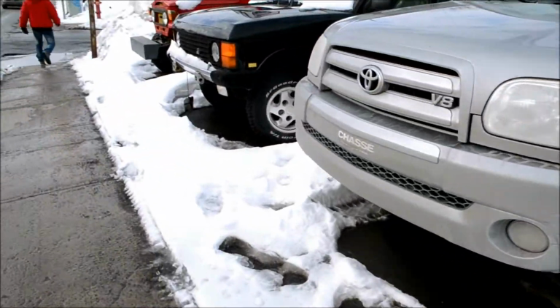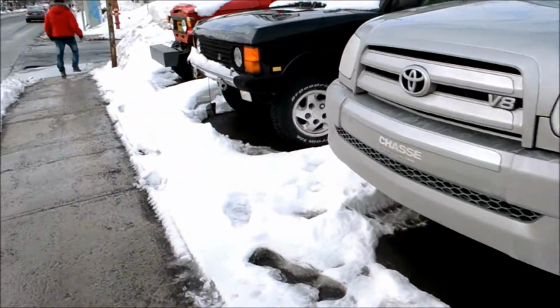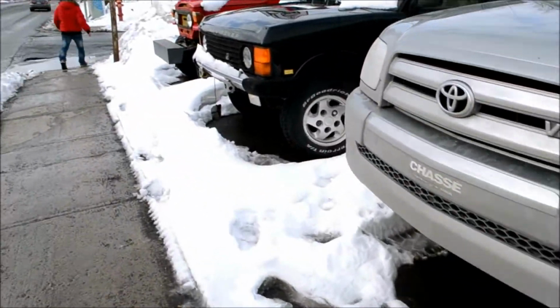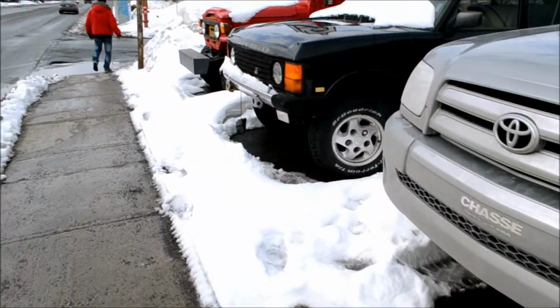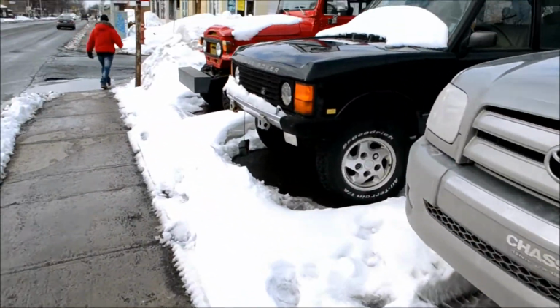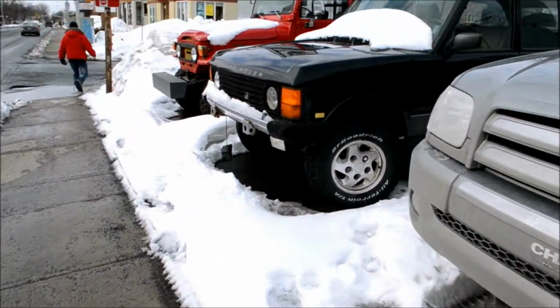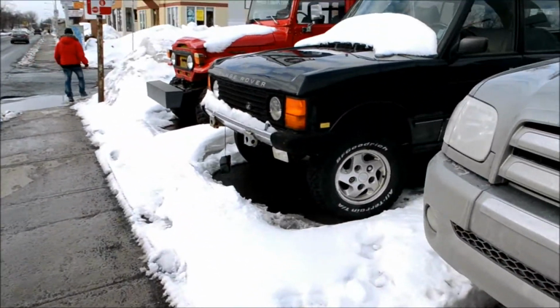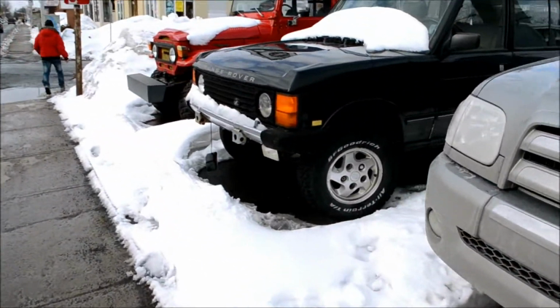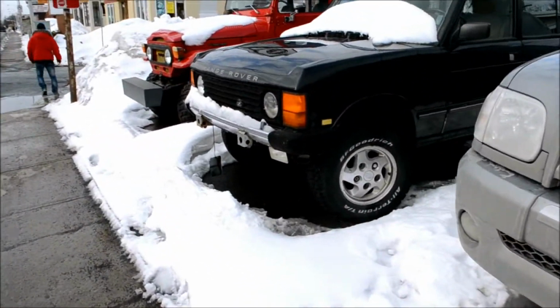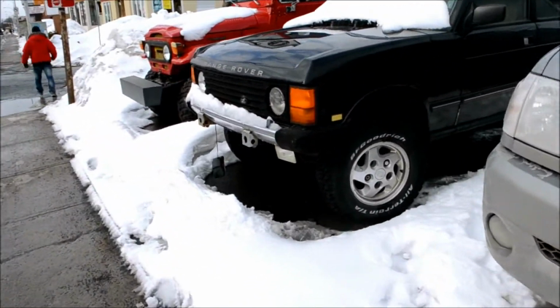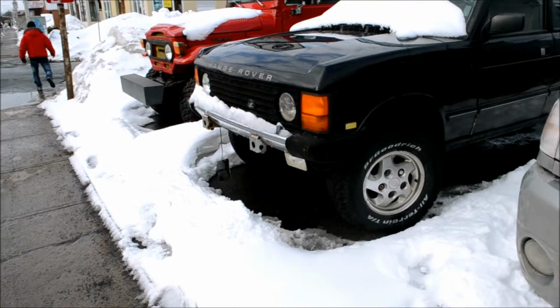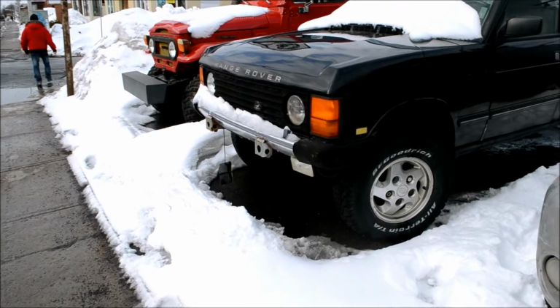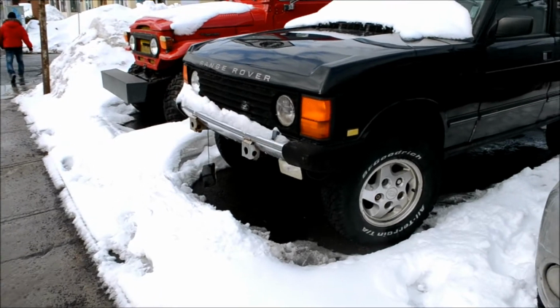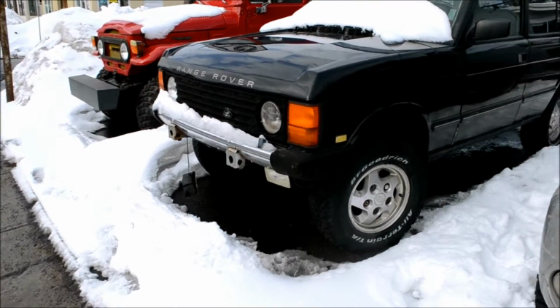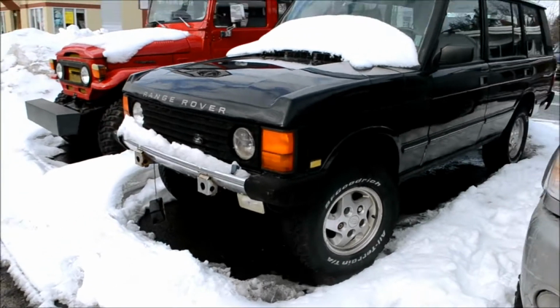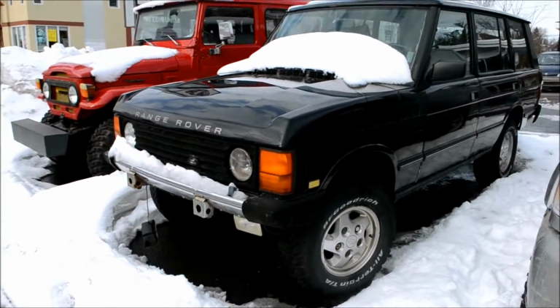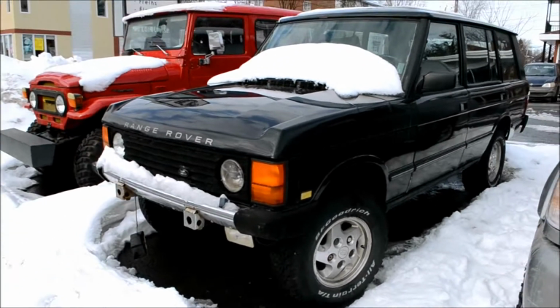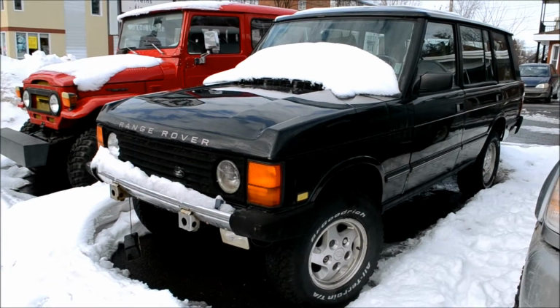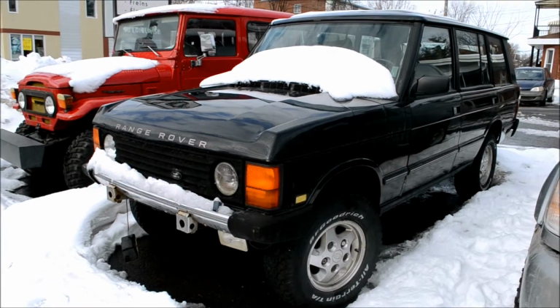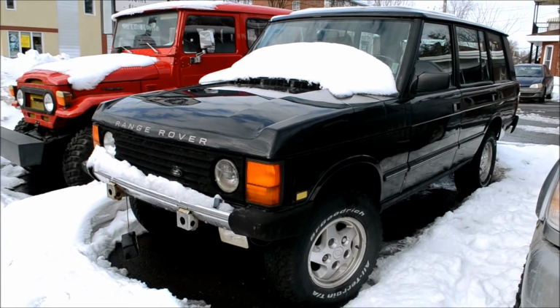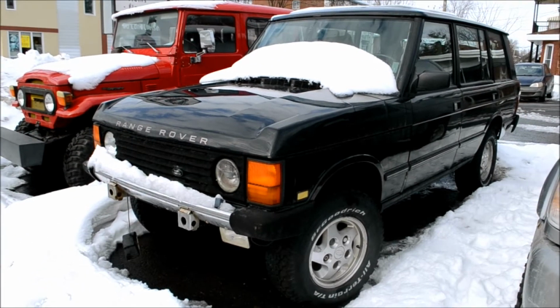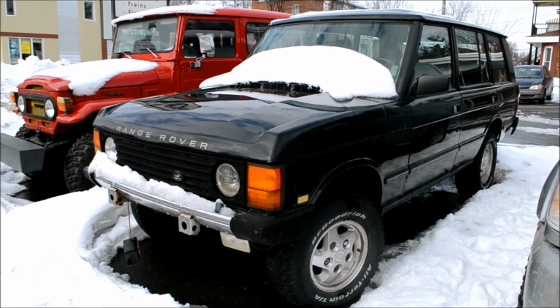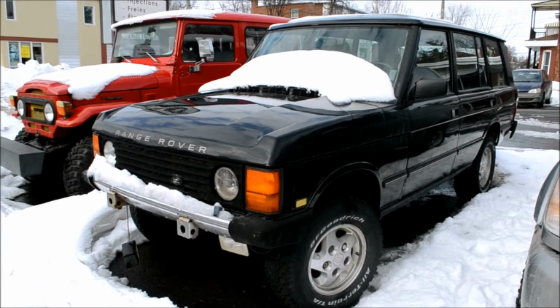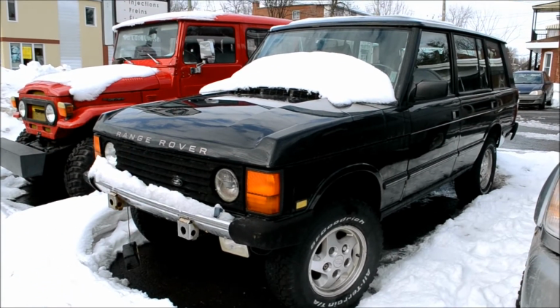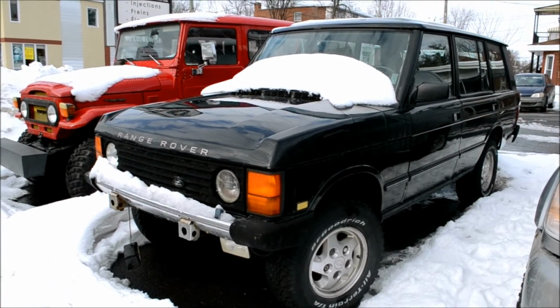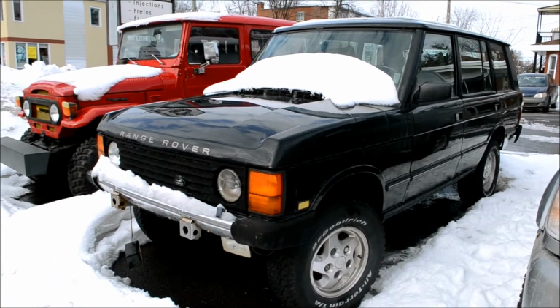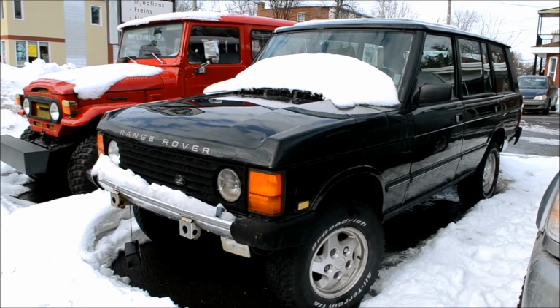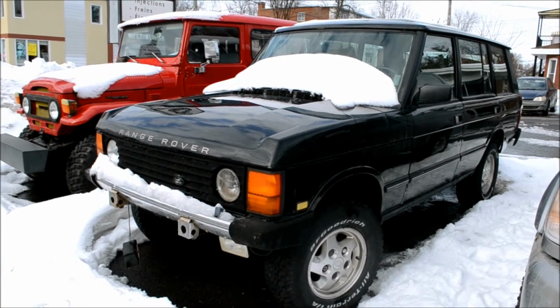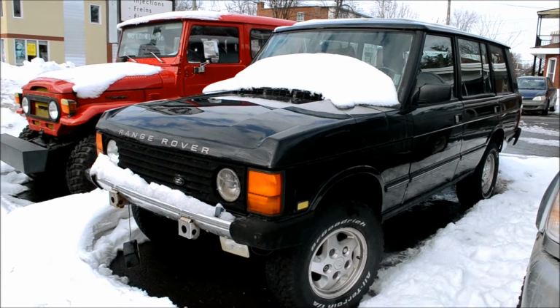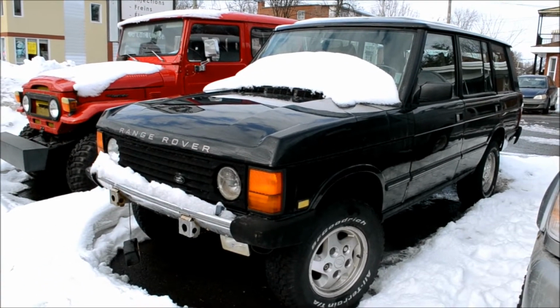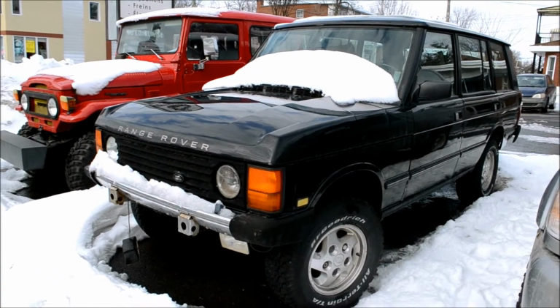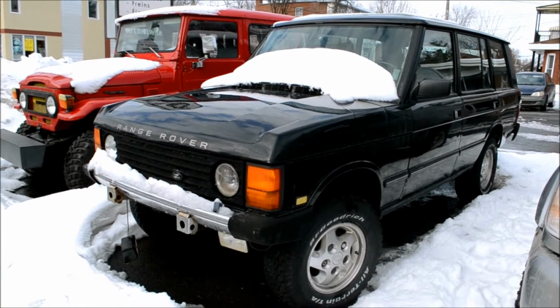Look at this old Land Rover, man. Holy shit, this thing must be from the 80s. I should have asked him what year this is from.